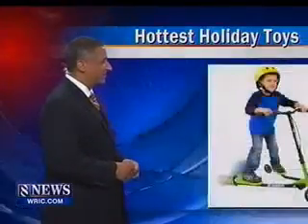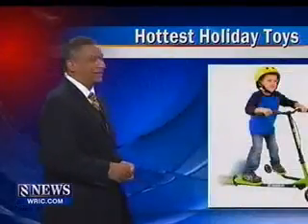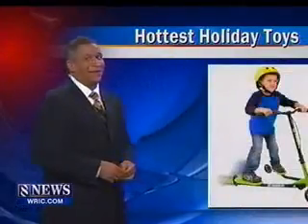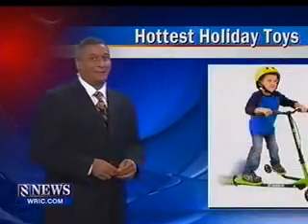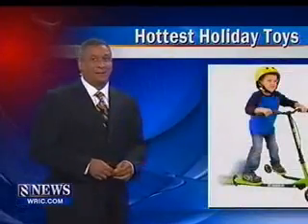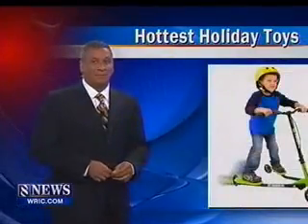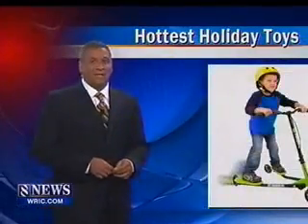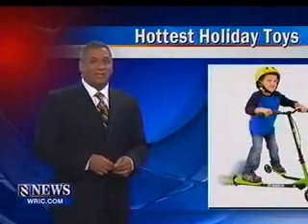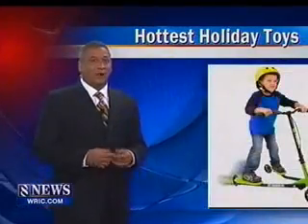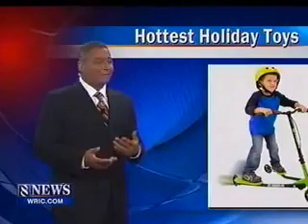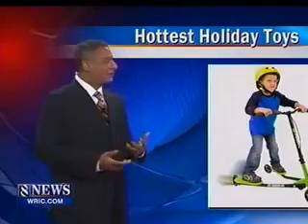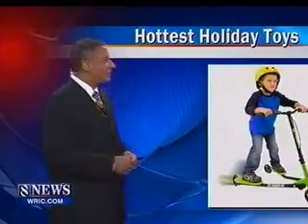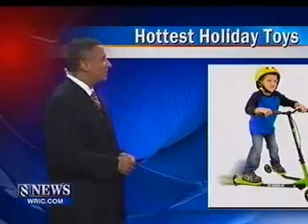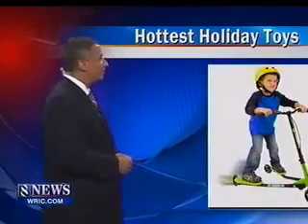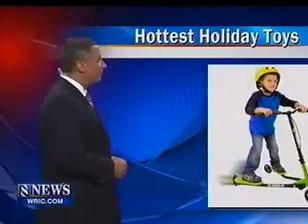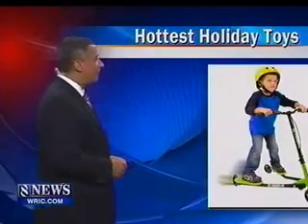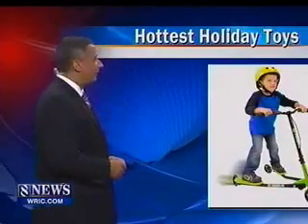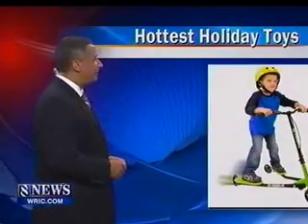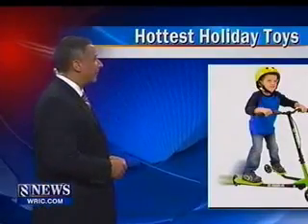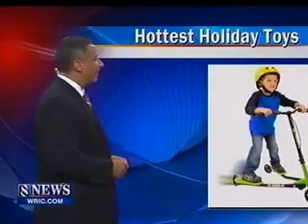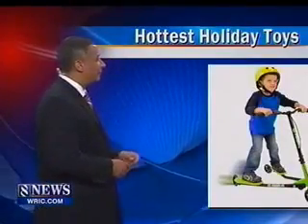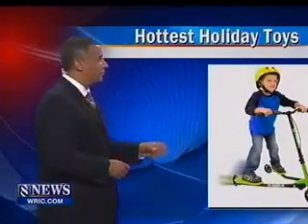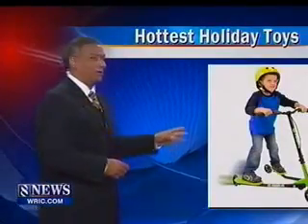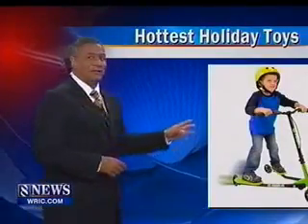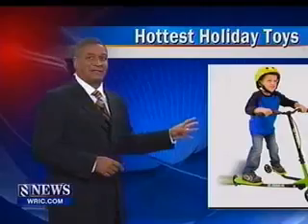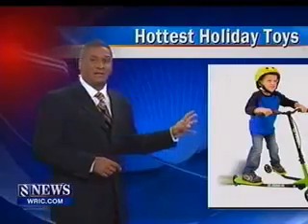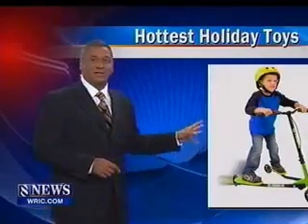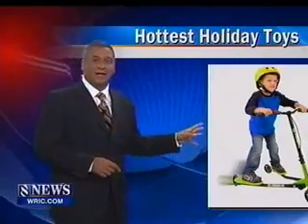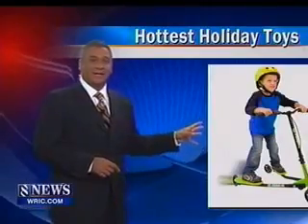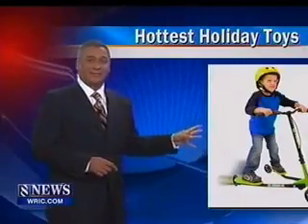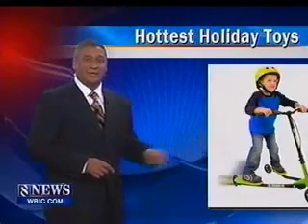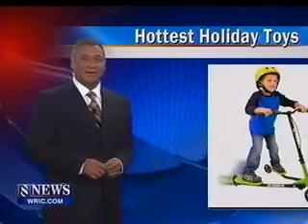You see it down there at the bottom. The Y Flicker gets kids to burn calories outdoors. You can also get this in an adult size, we hear.